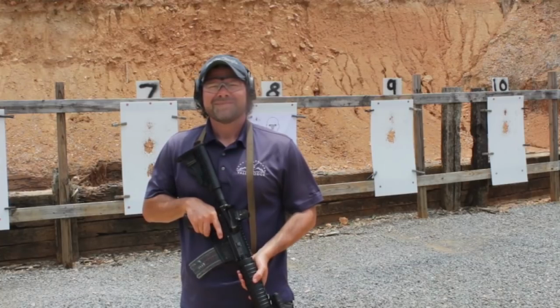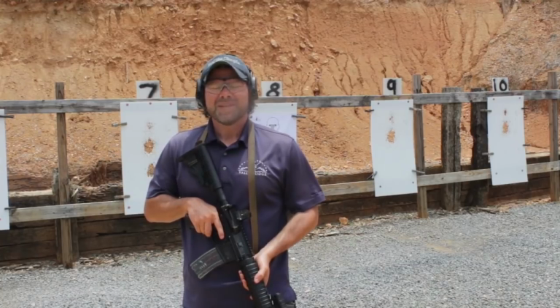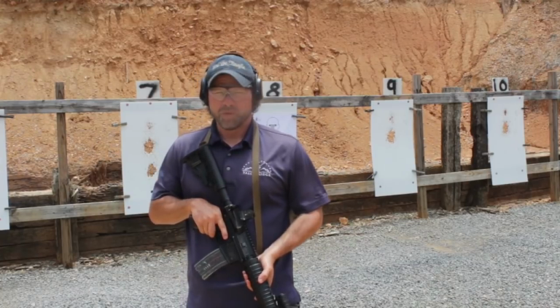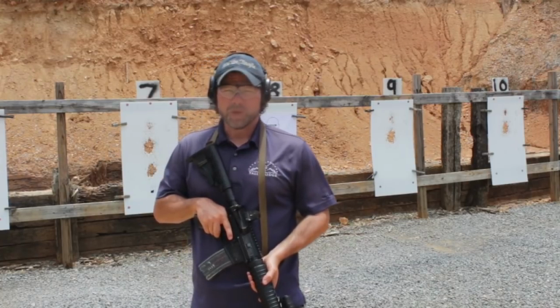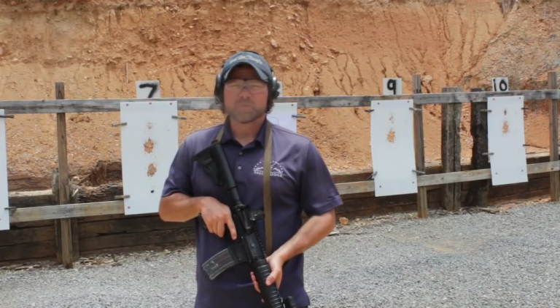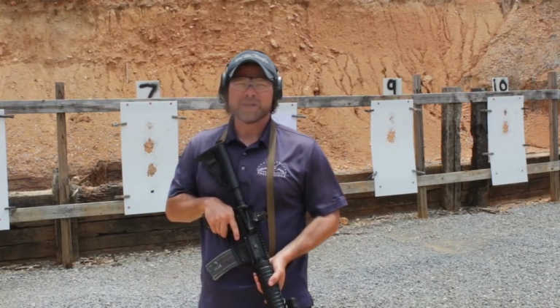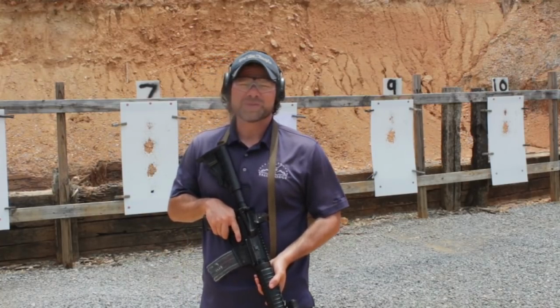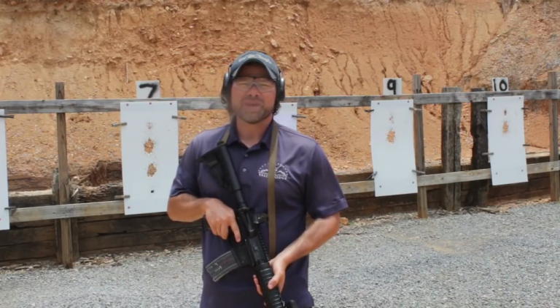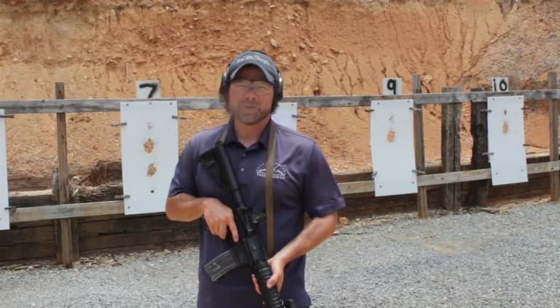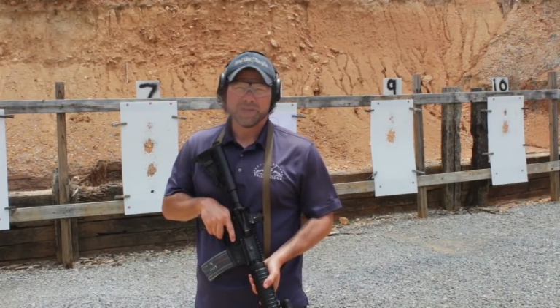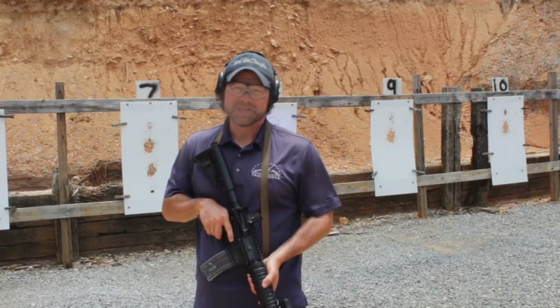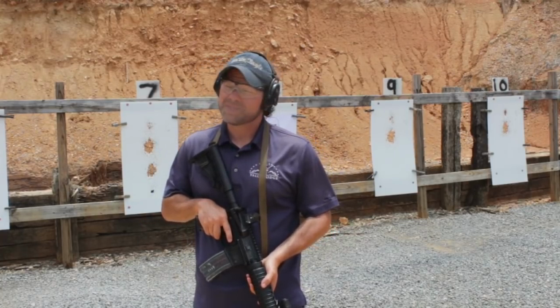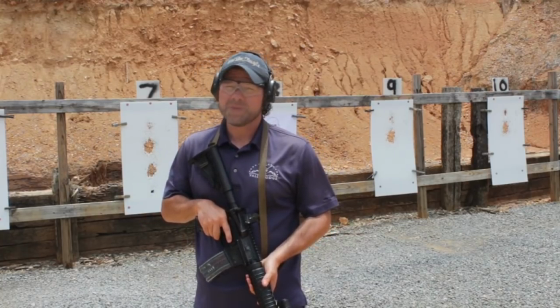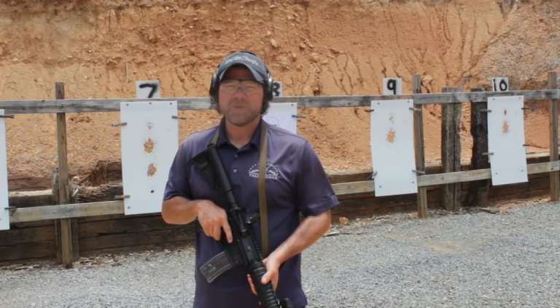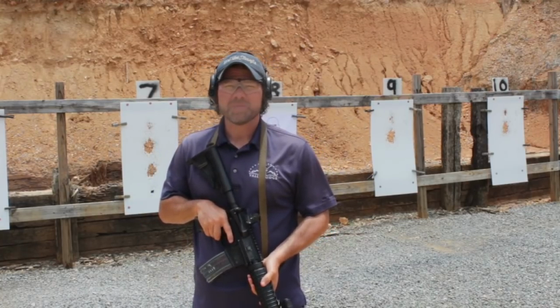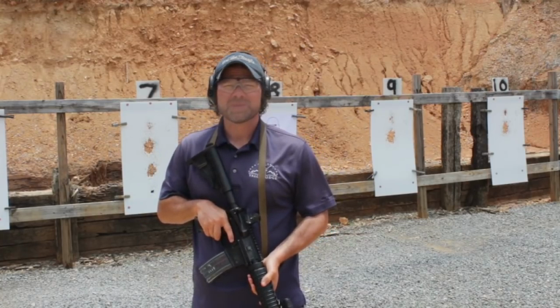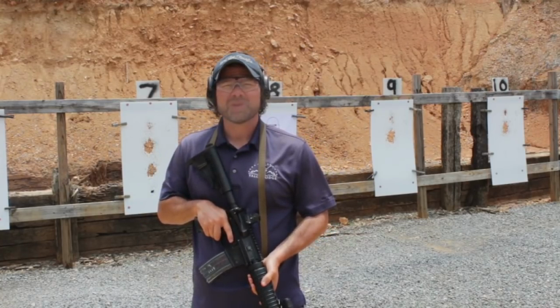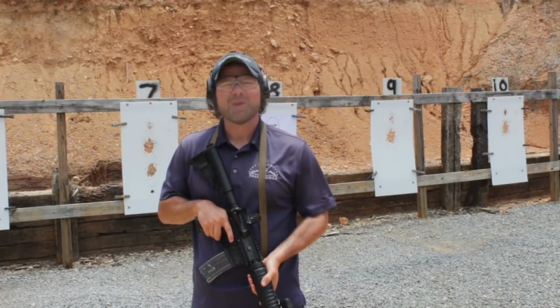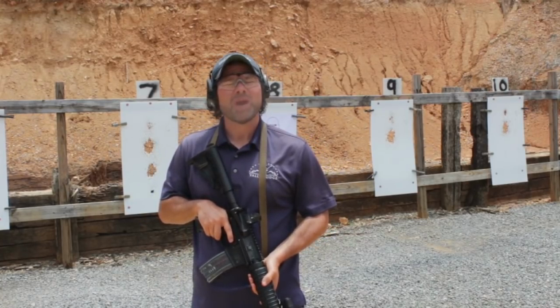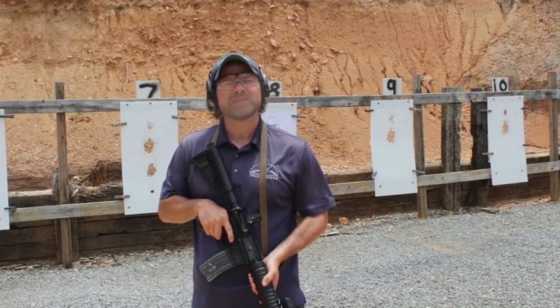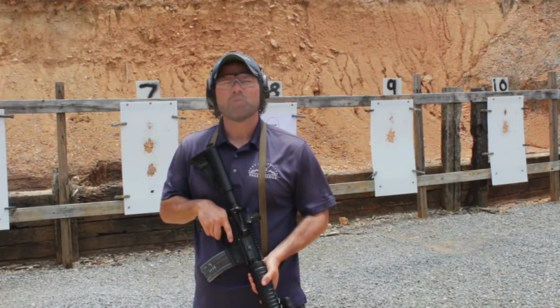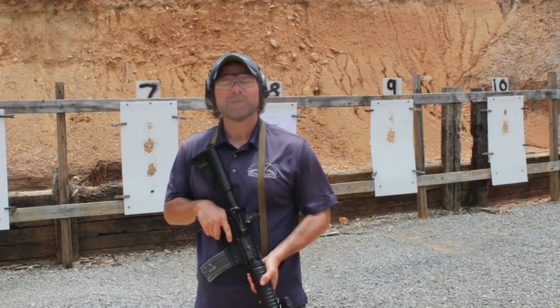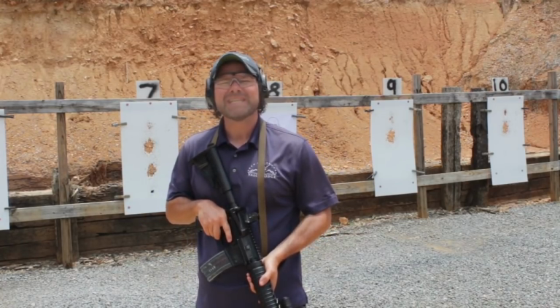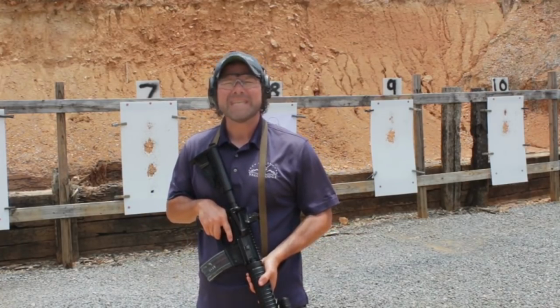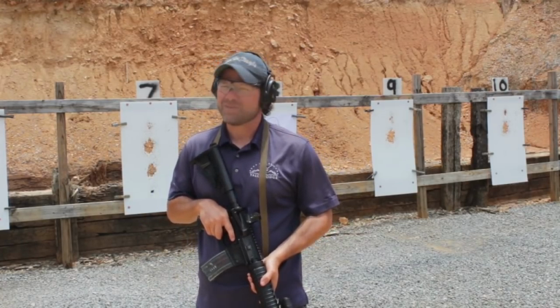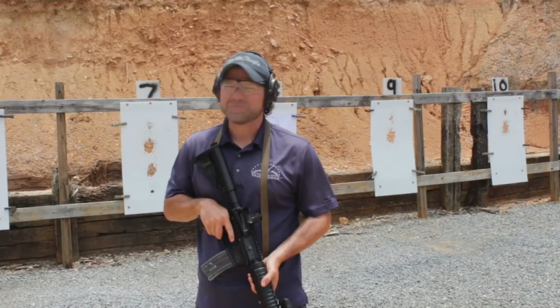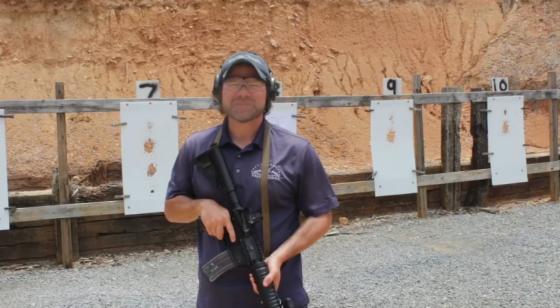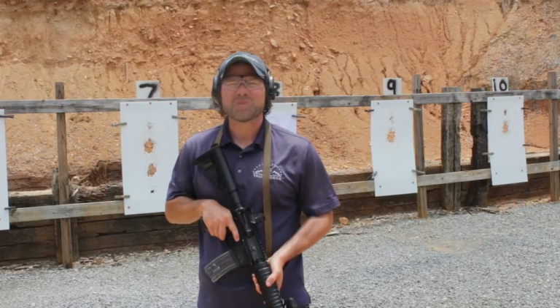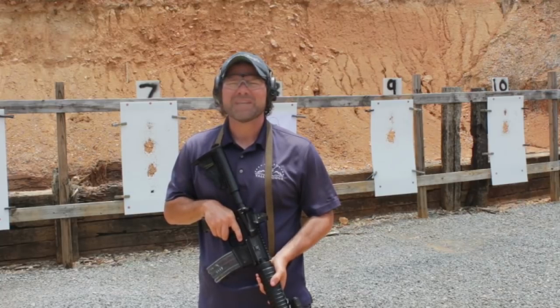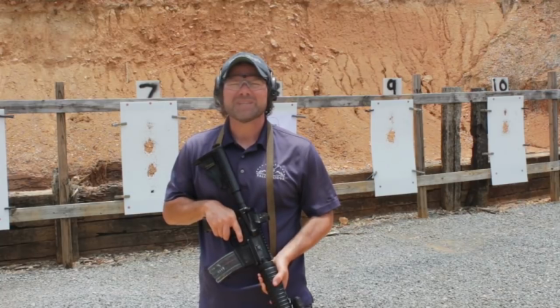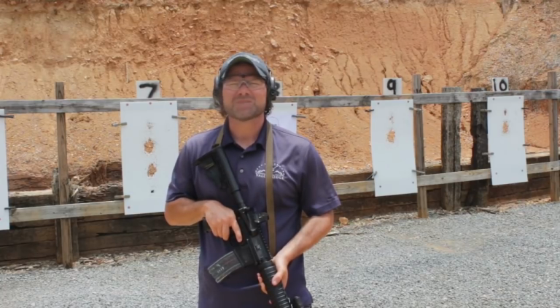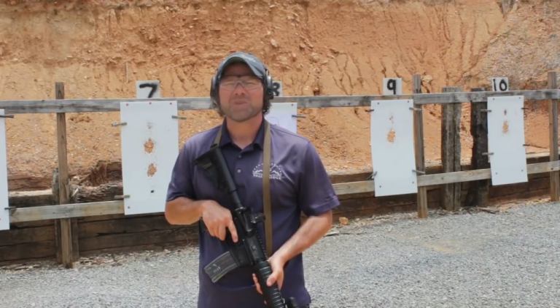Hey everyone, Reed Hendricks of Battle Ridge. In this video, I'm going to talk about why it's important to kneel. Let's go ahead and get started.